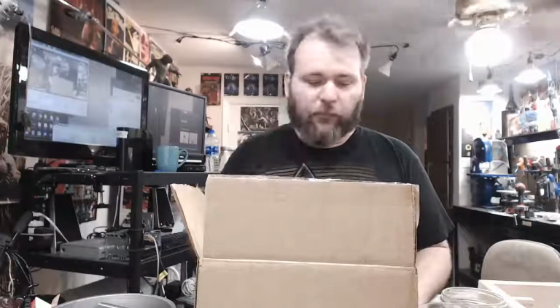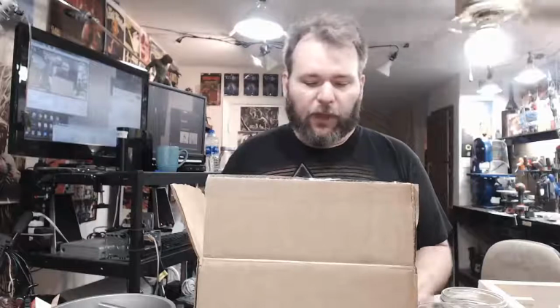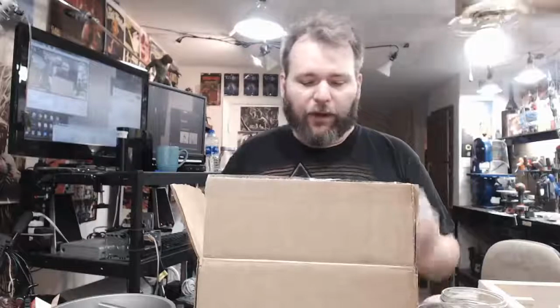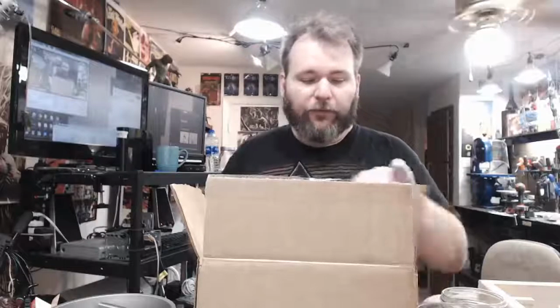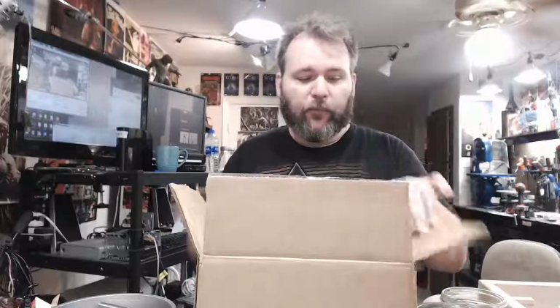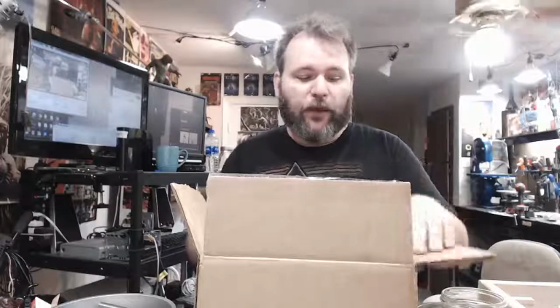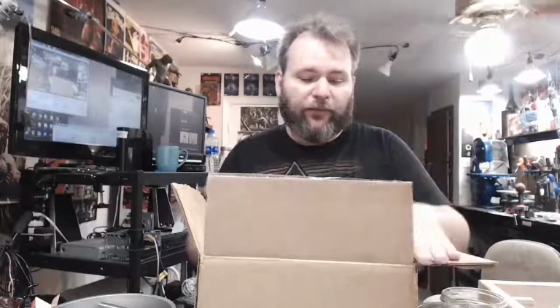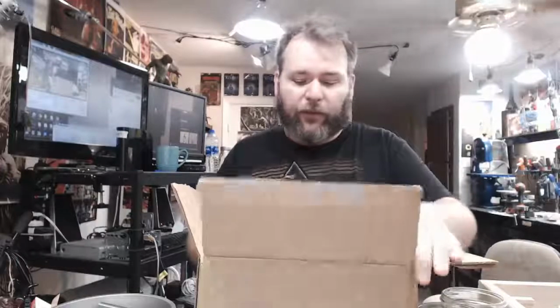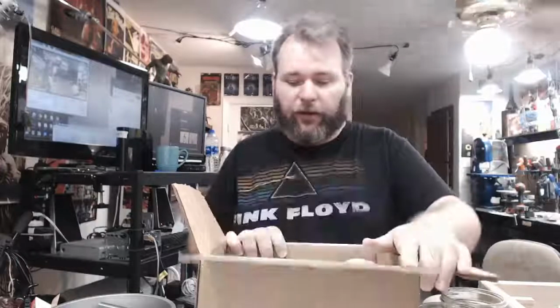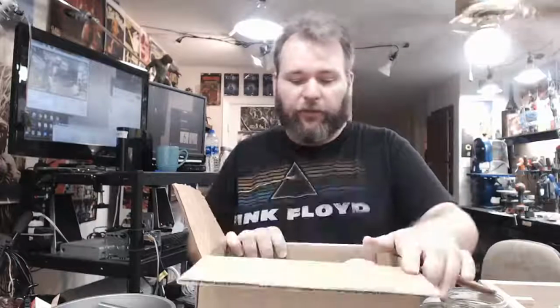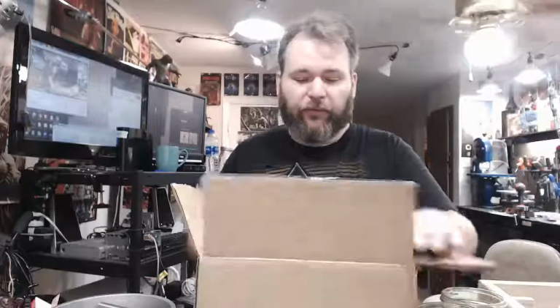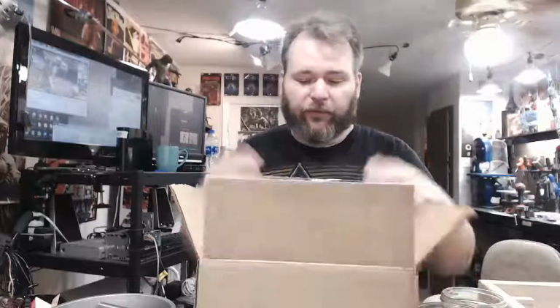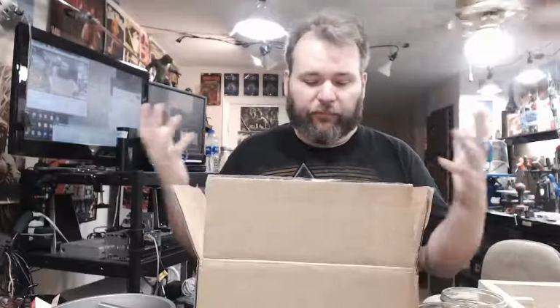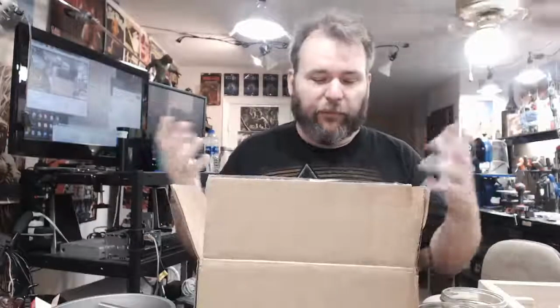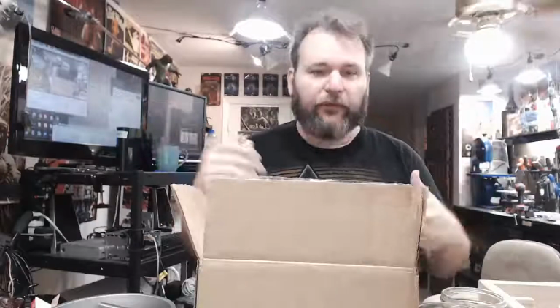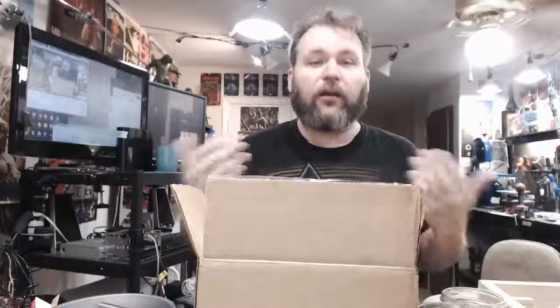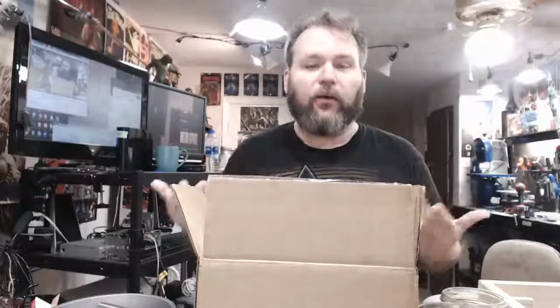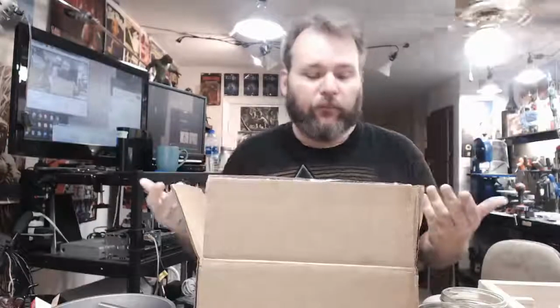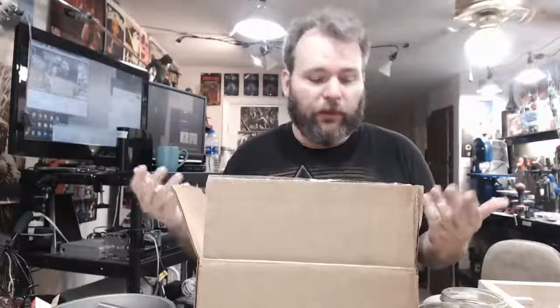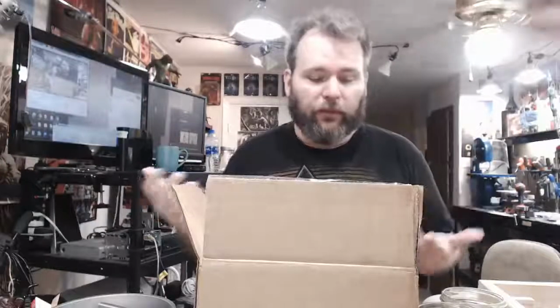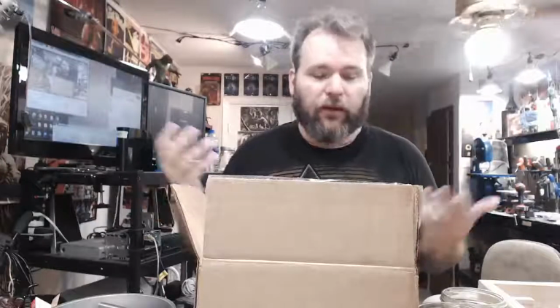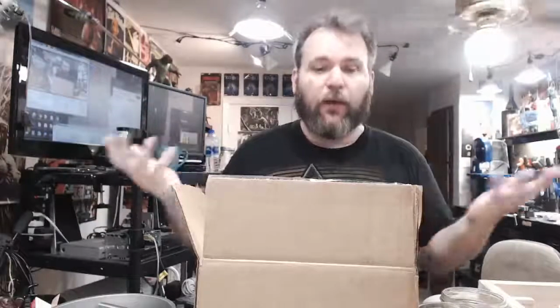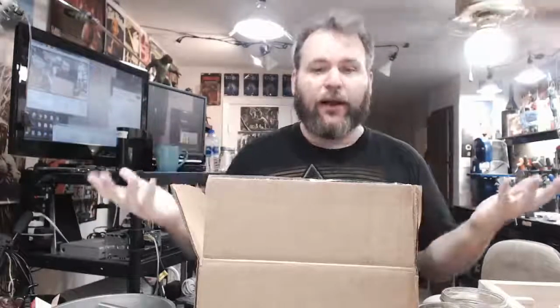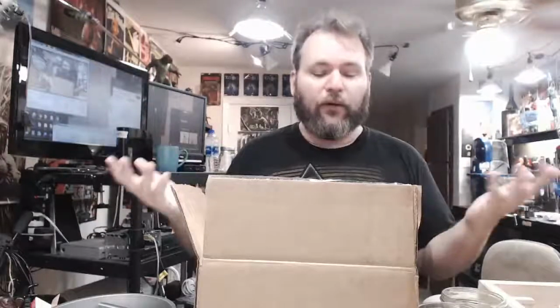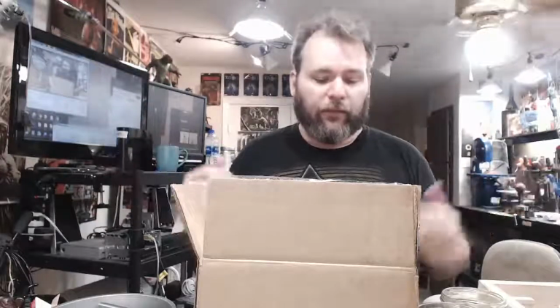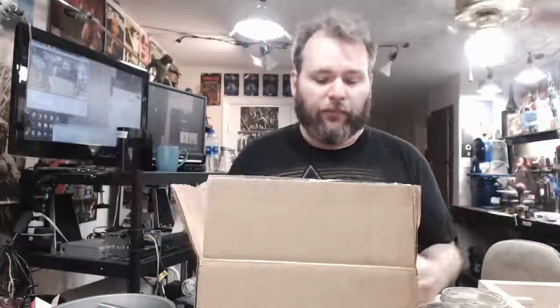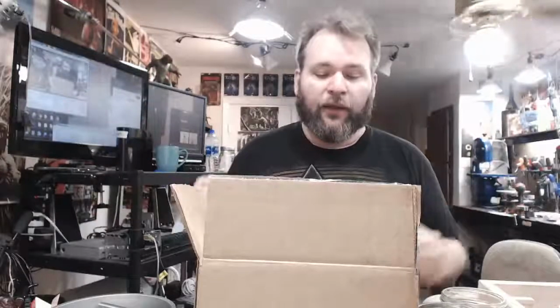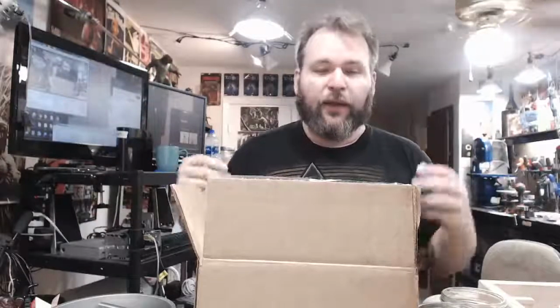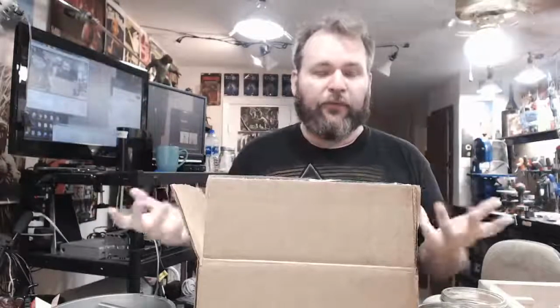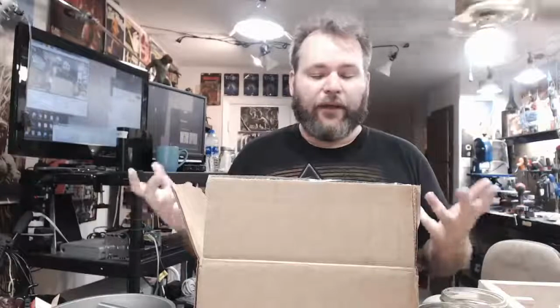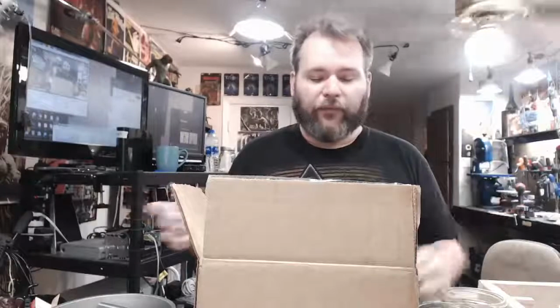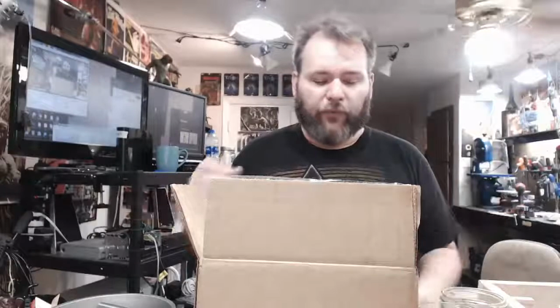I grabbed a few more. I guess what I'm going to do is just take them out and talk about what they are, why I ordered them, and if I've had them before.